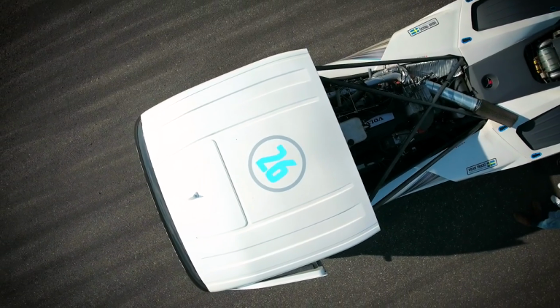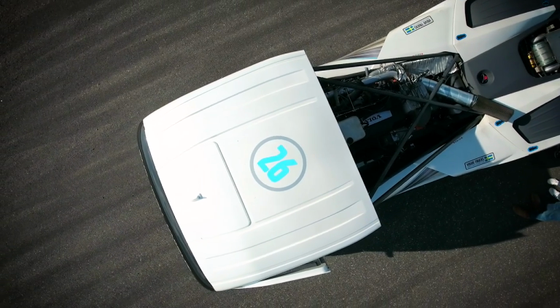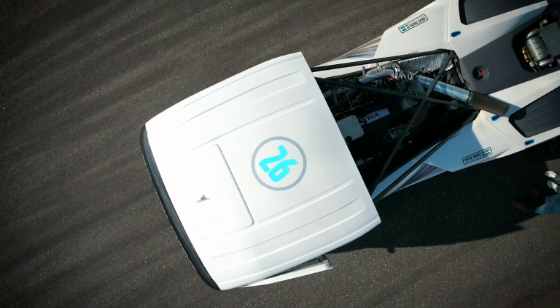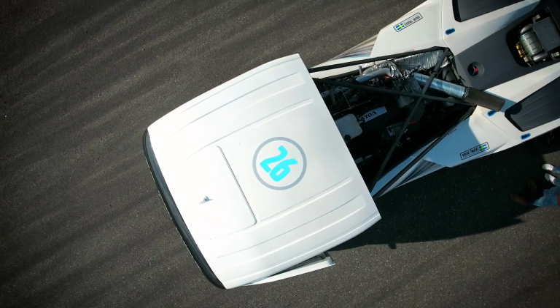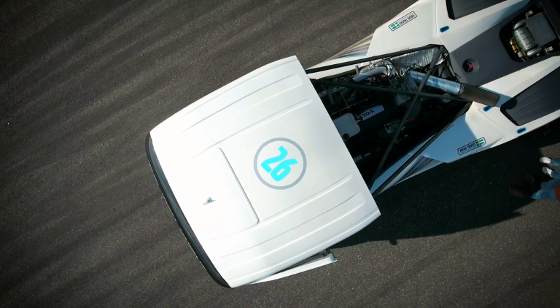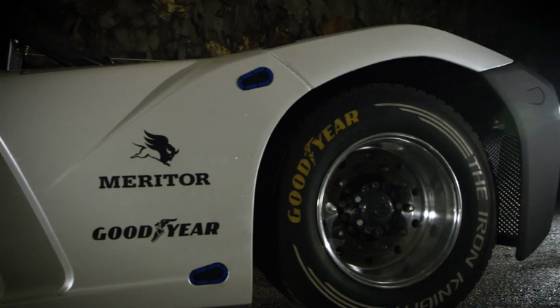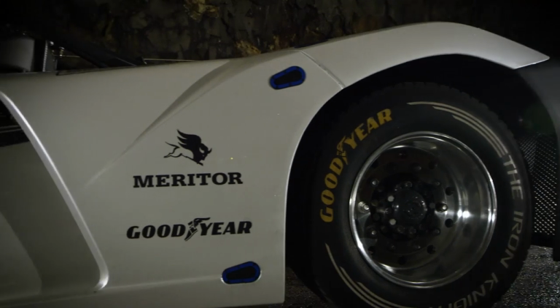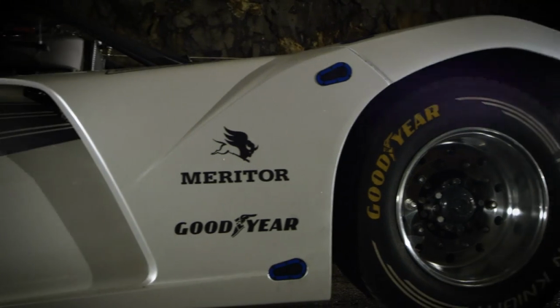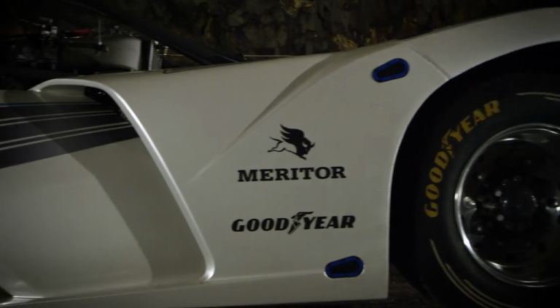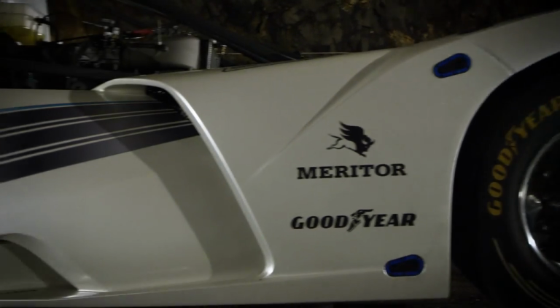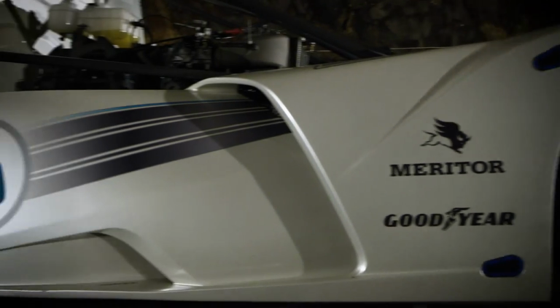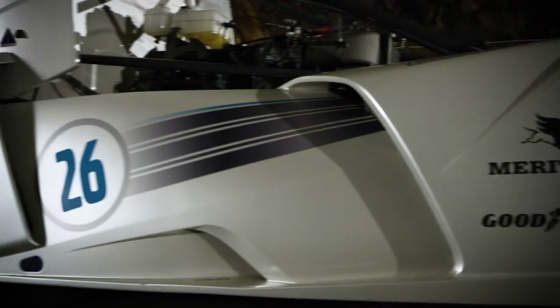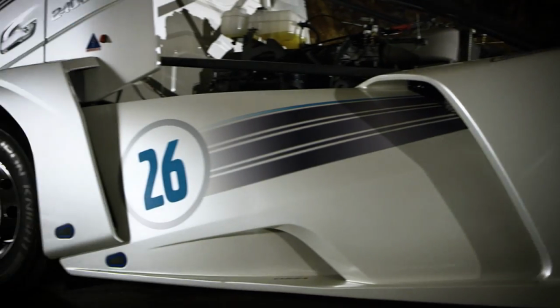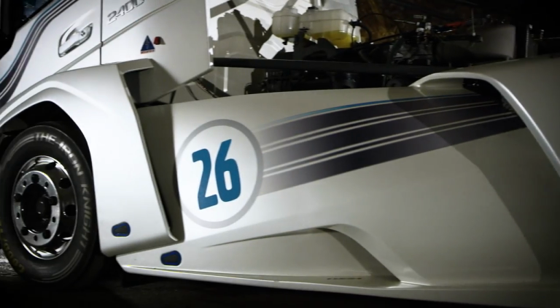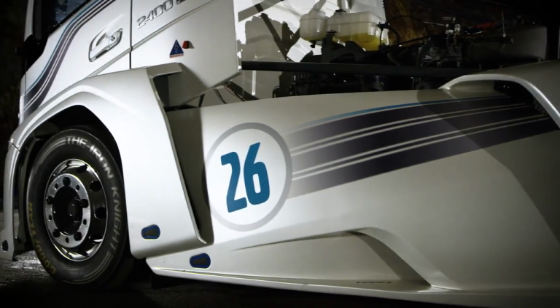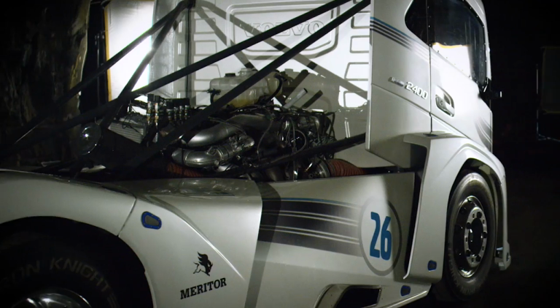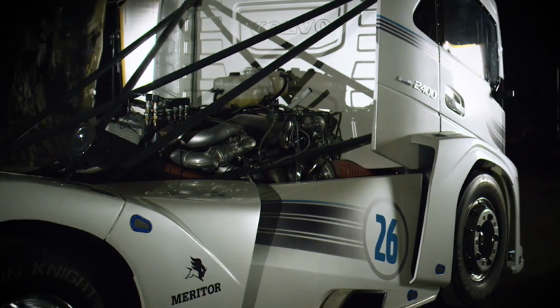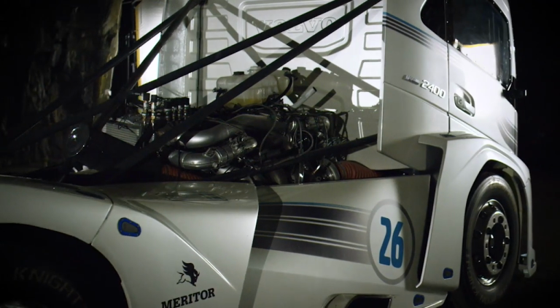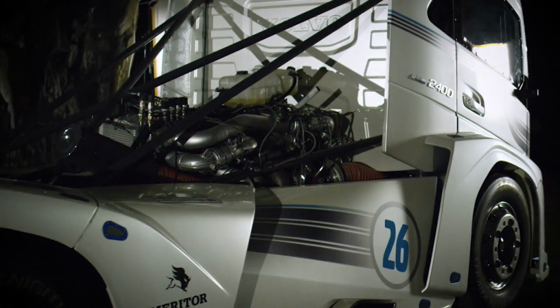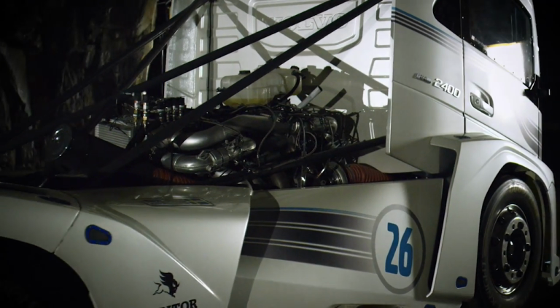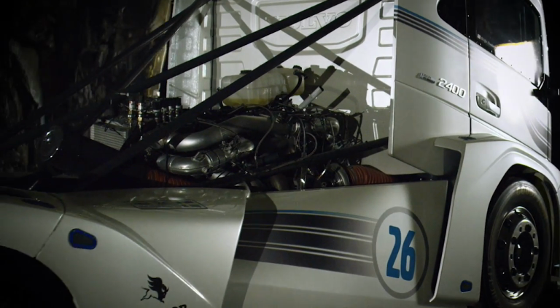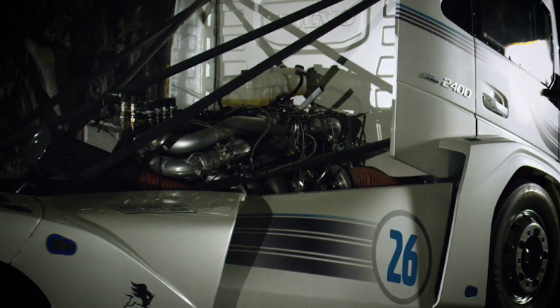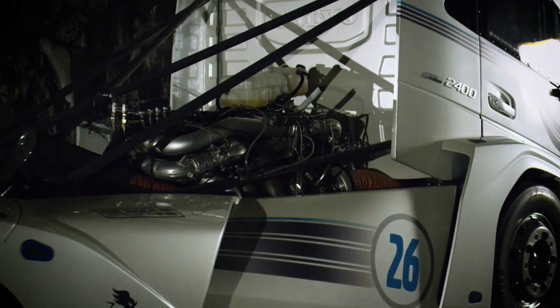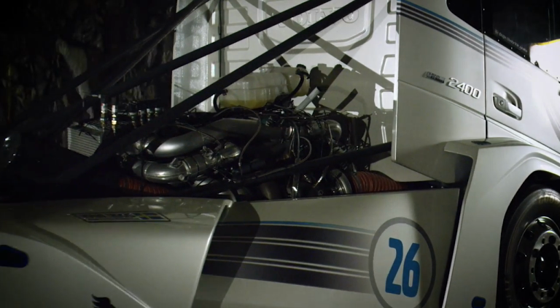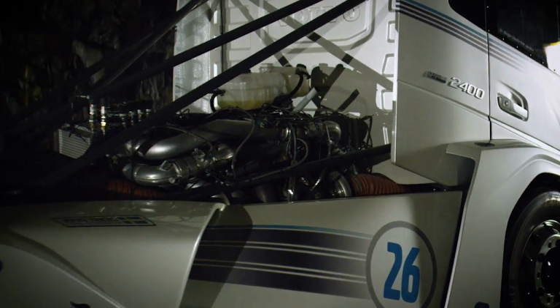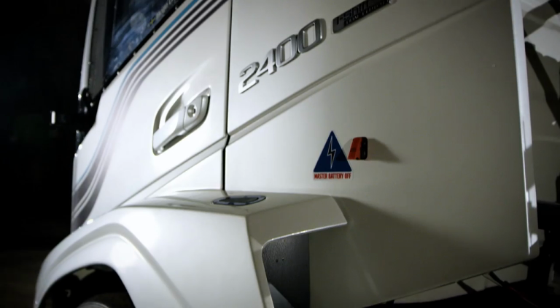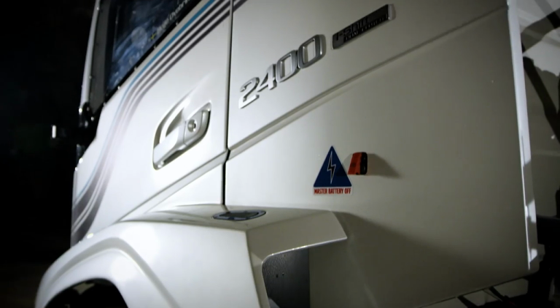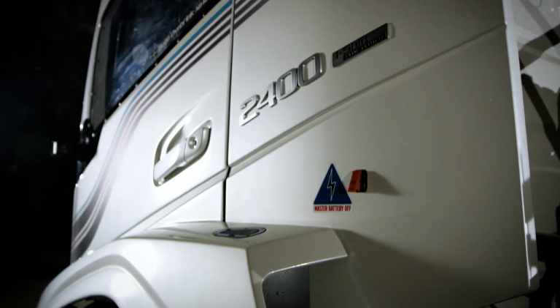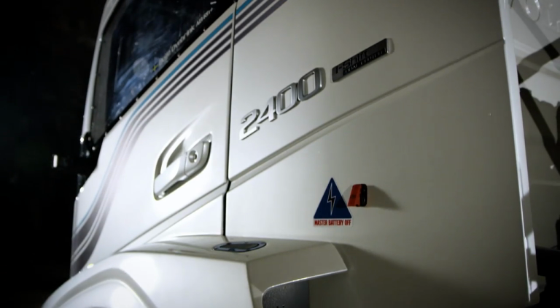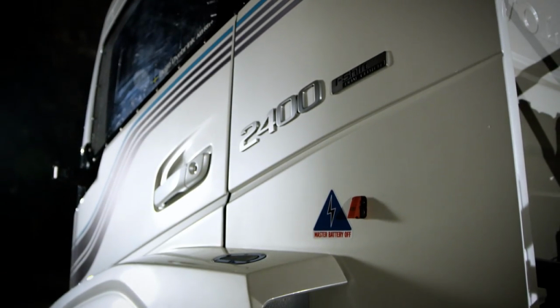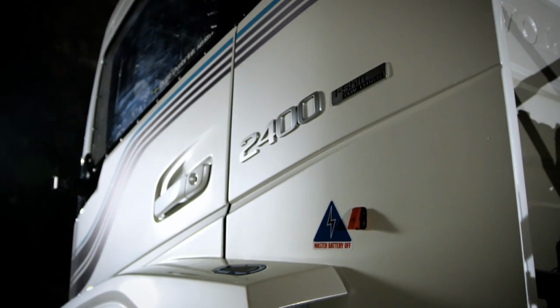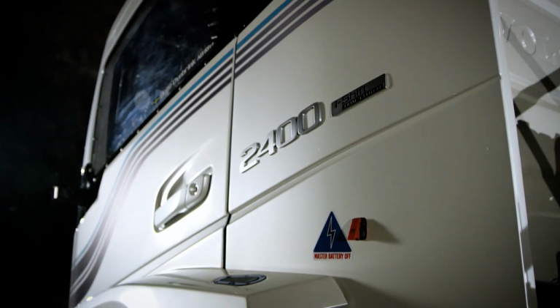Besides the iShift dual clutch, the Iron Knight is equipped with a modified D13 engine with 2400 horsepower.